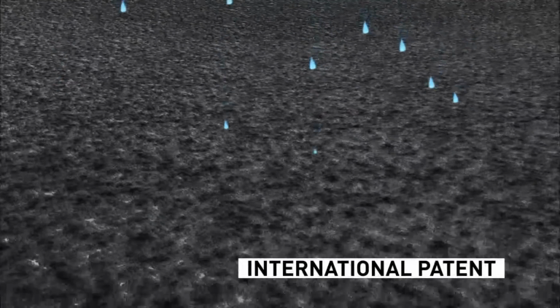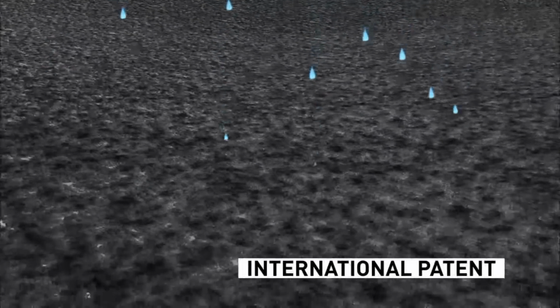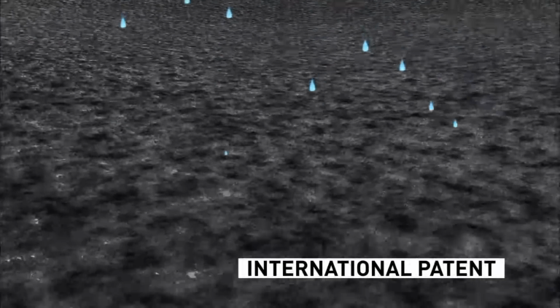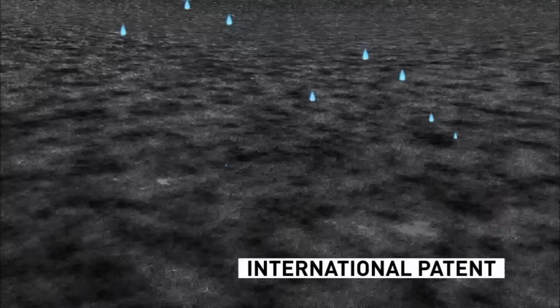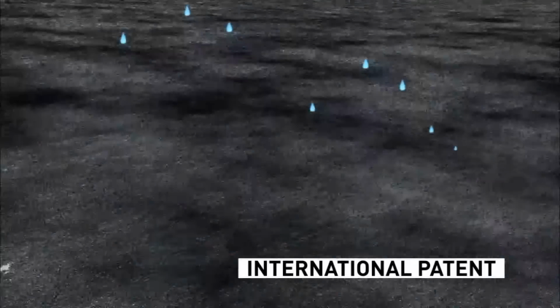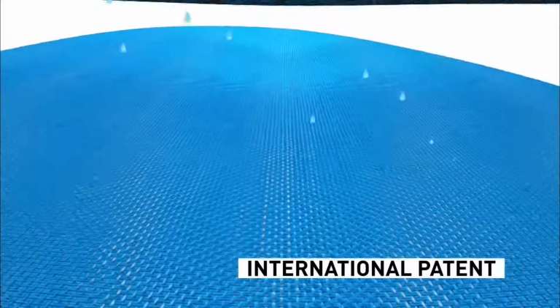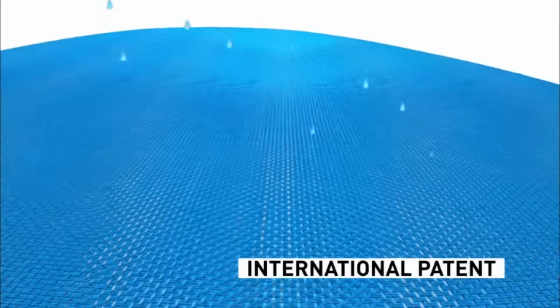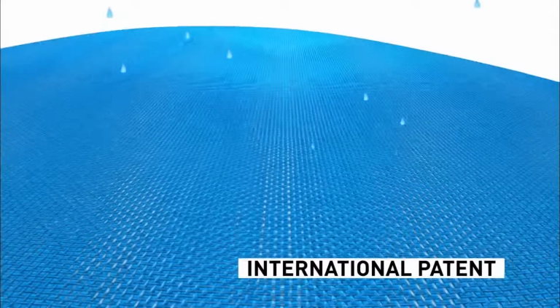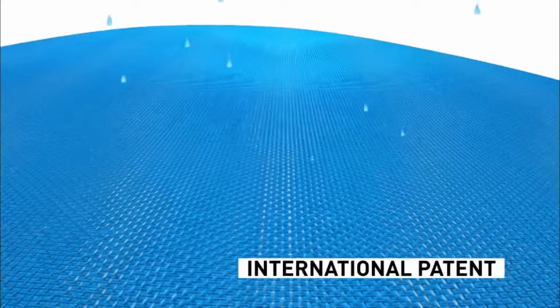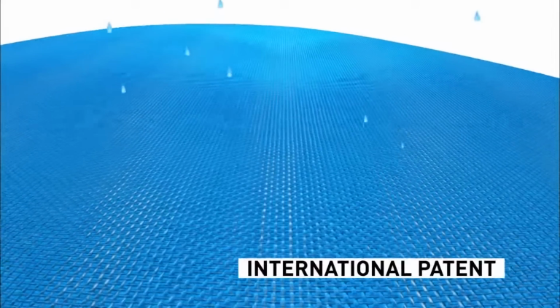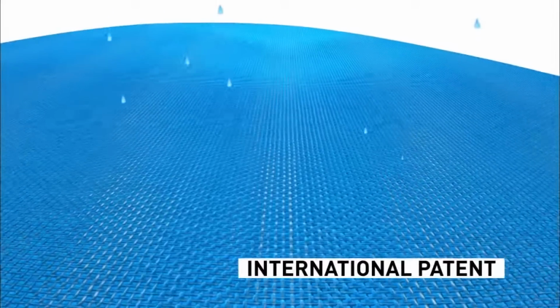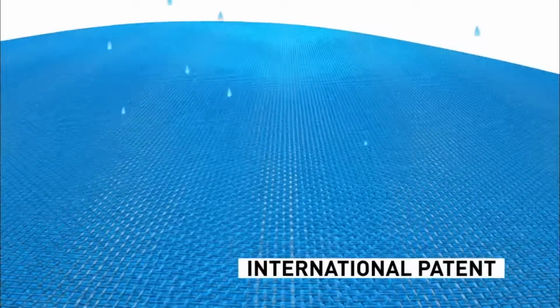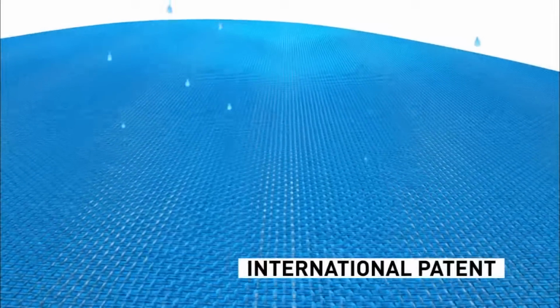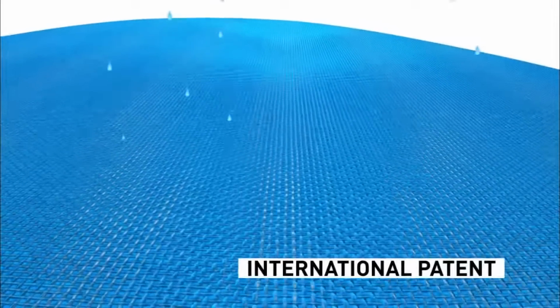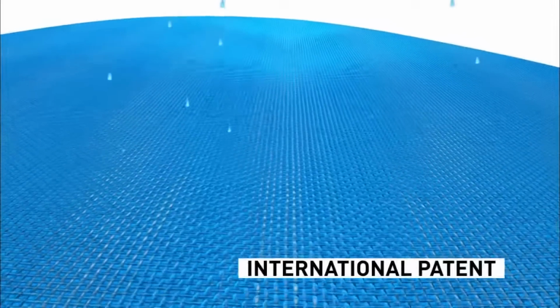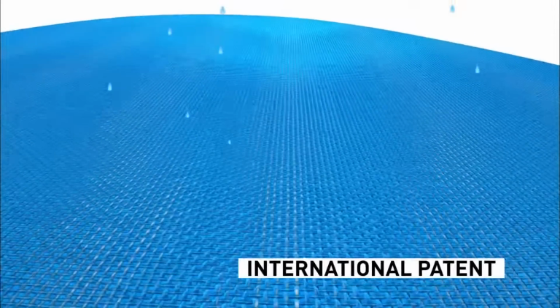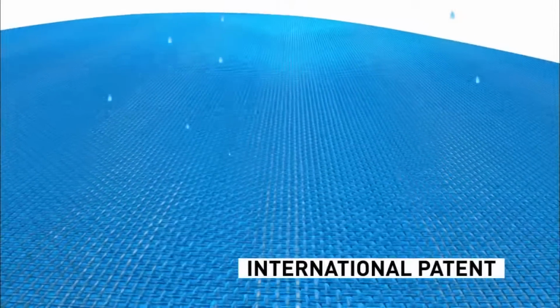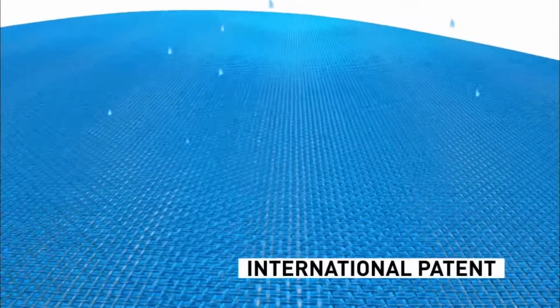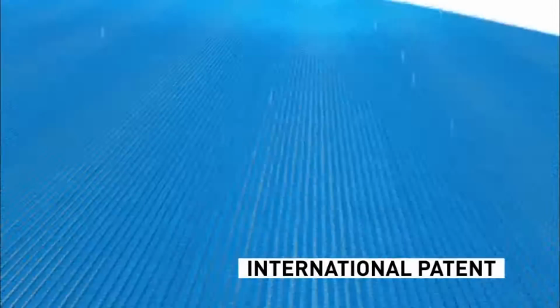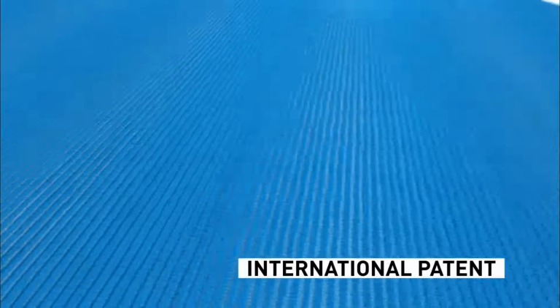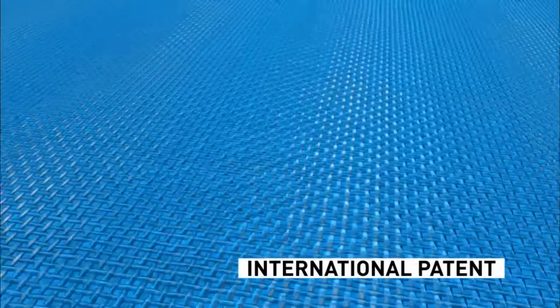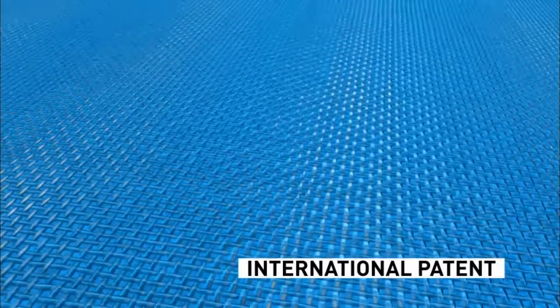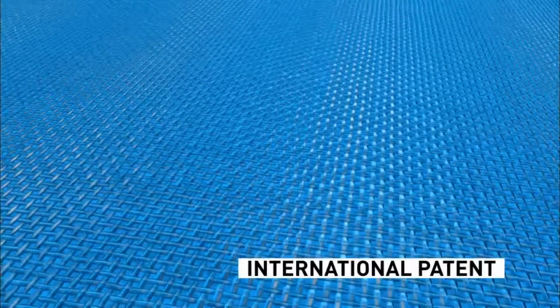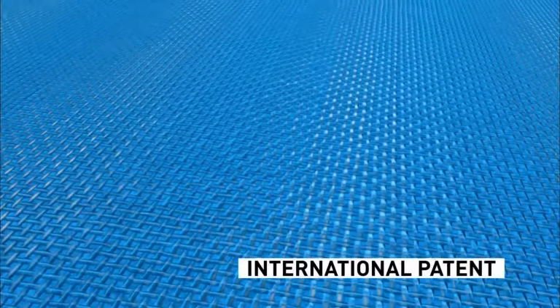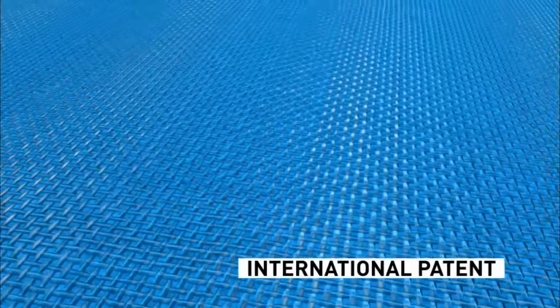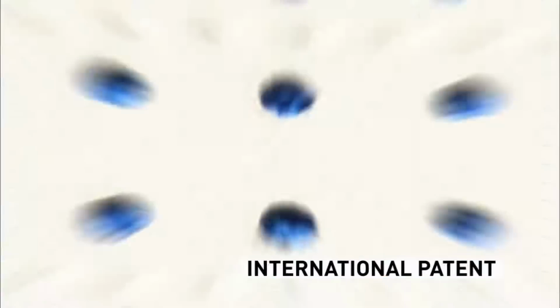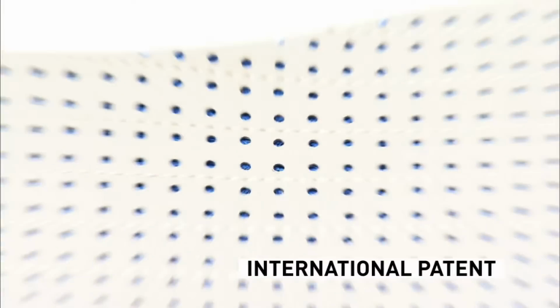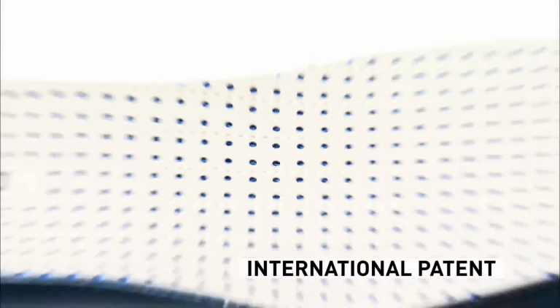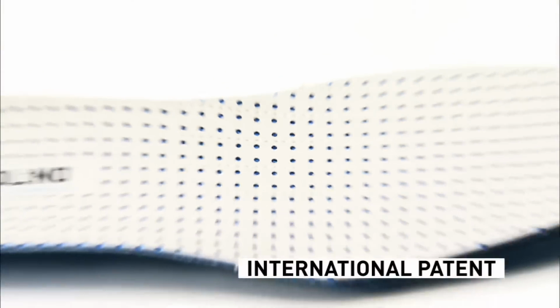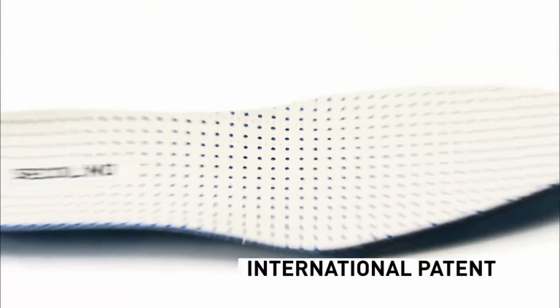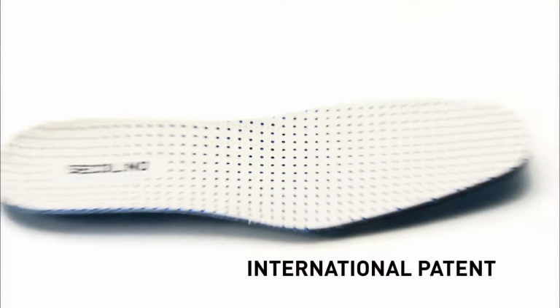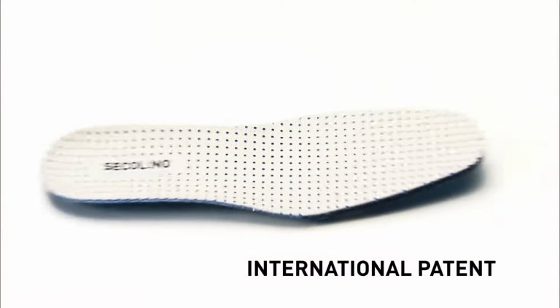As an optional element in the Secolino anatomical insole, we include two more layers to enhance comfort and adaptability.